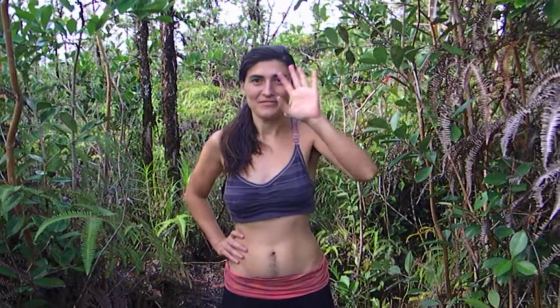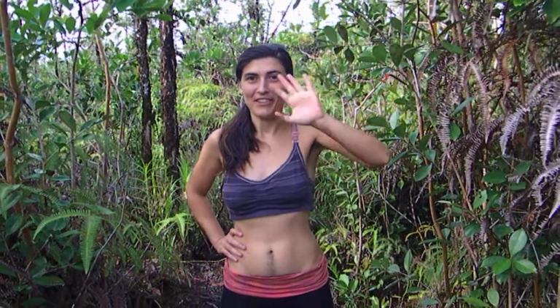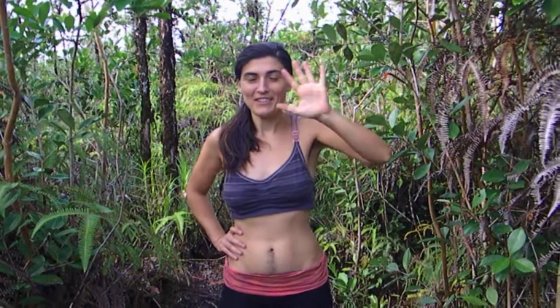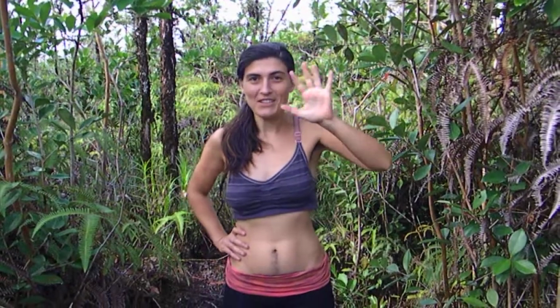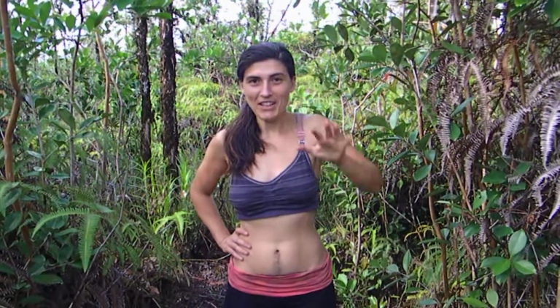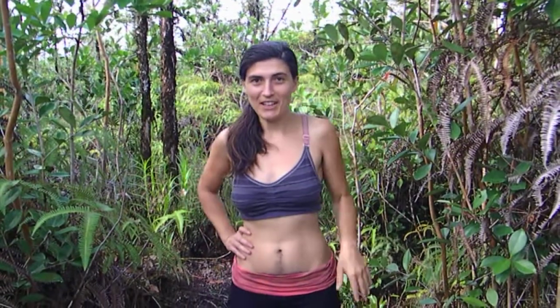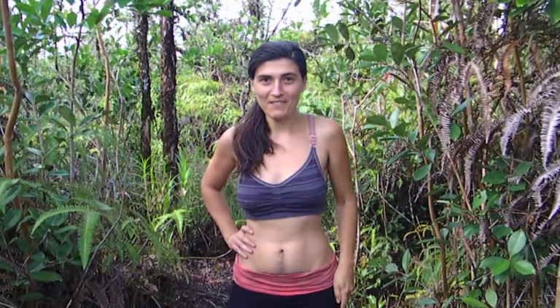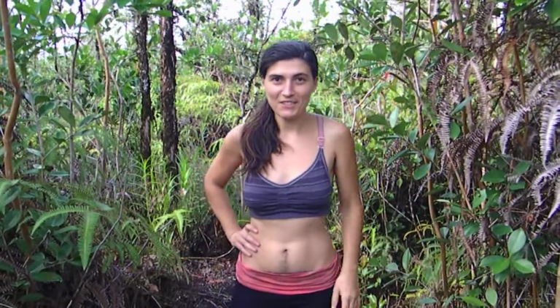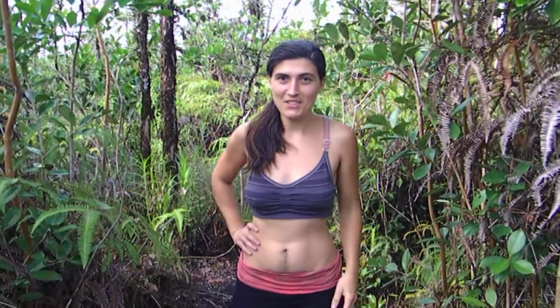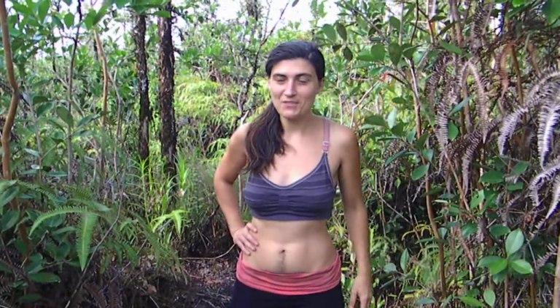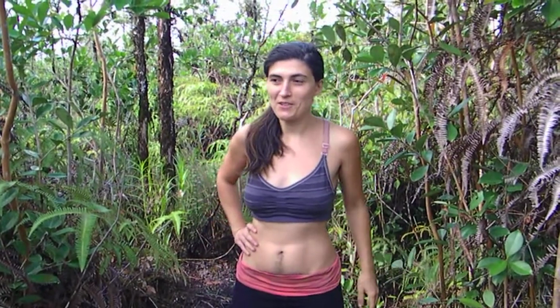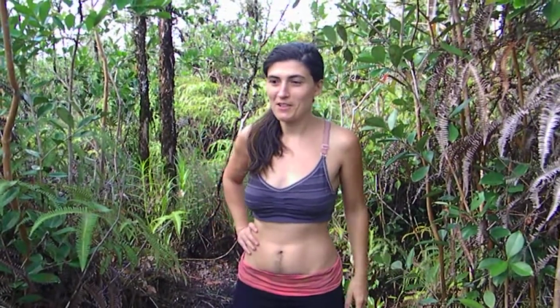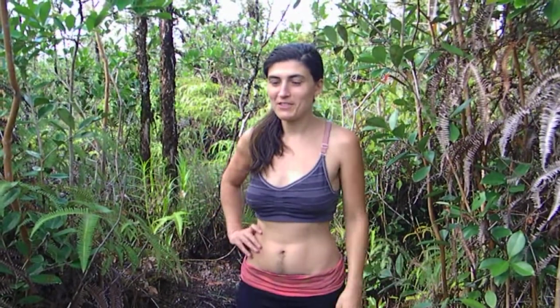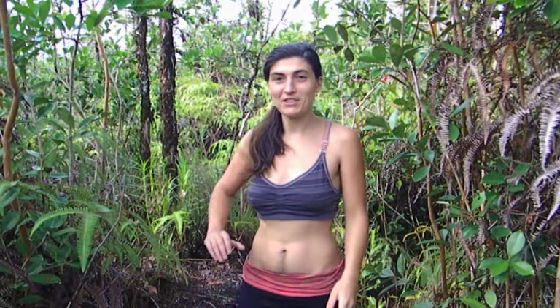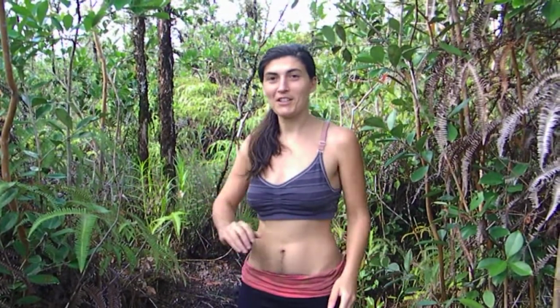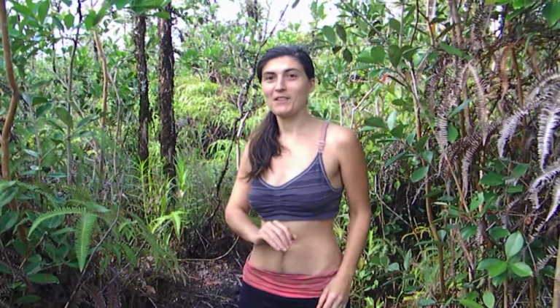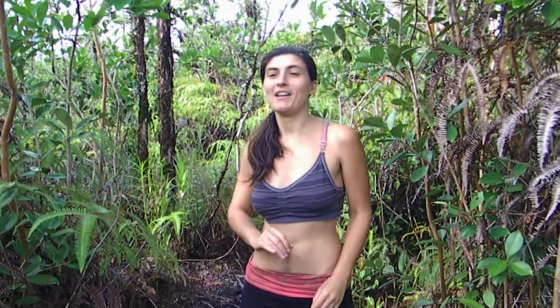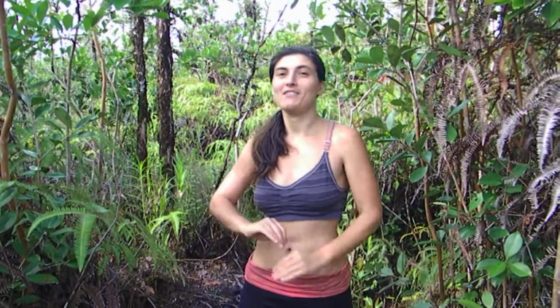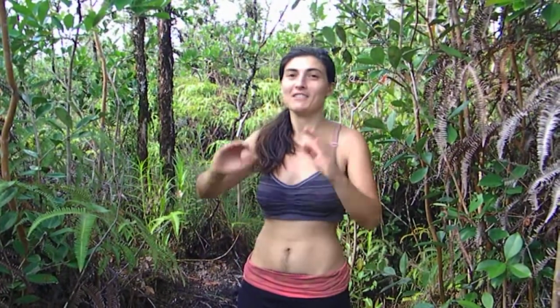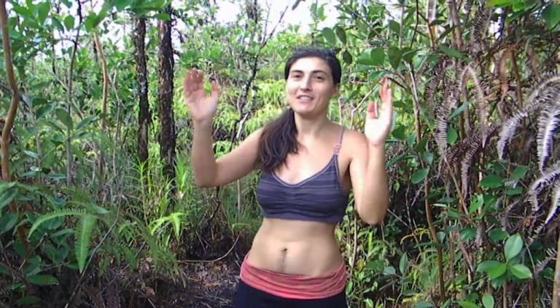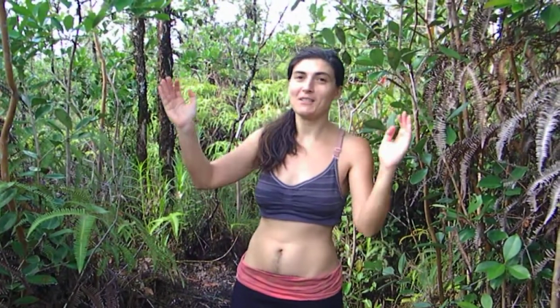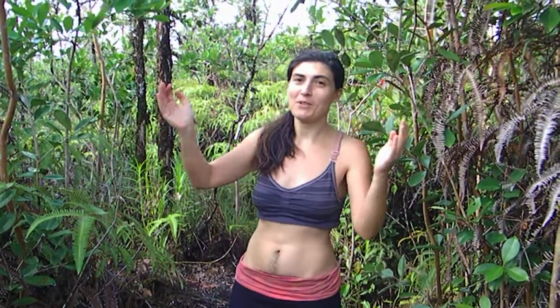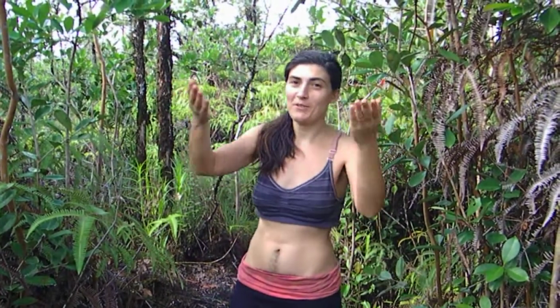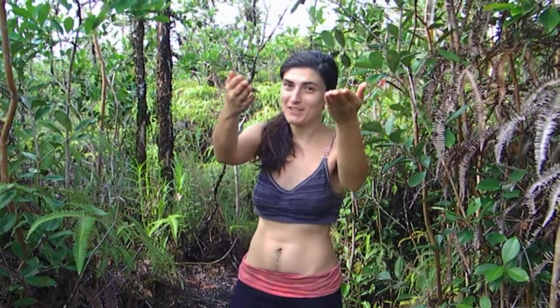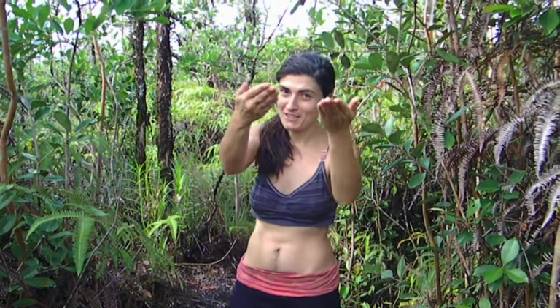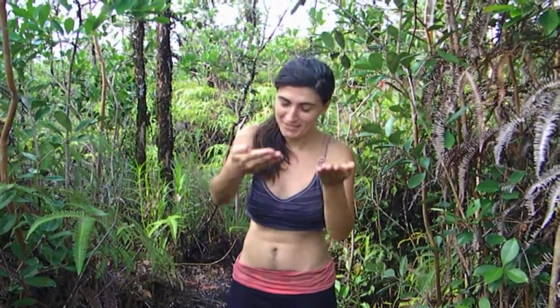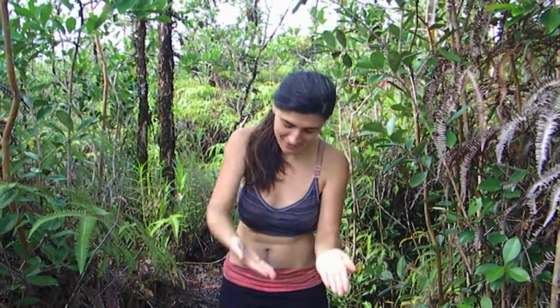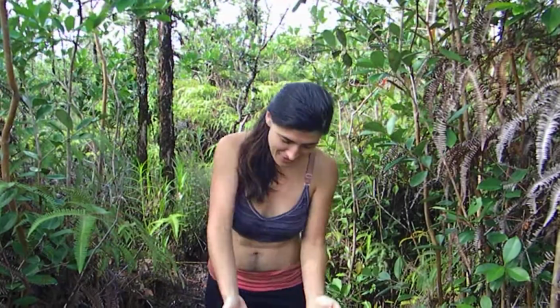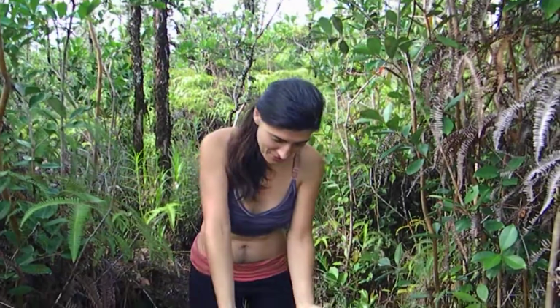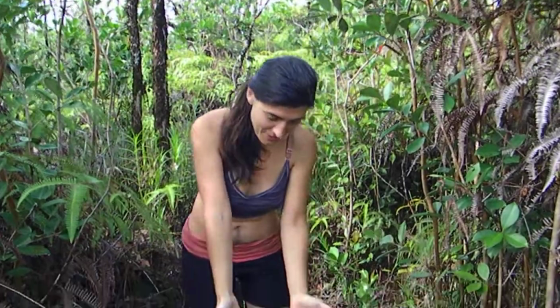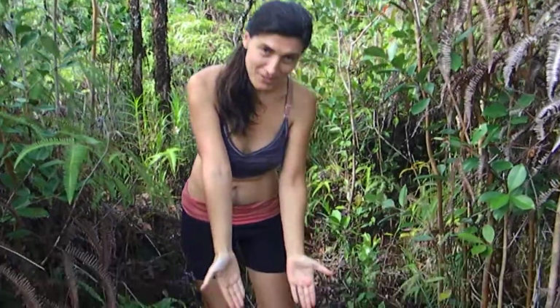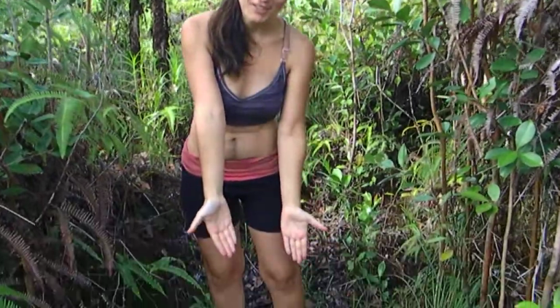Hello again, welcome to the farm. Today we have an experiment from down here.